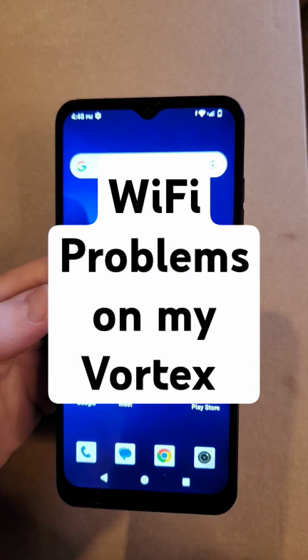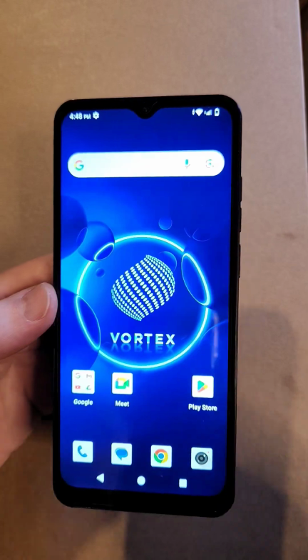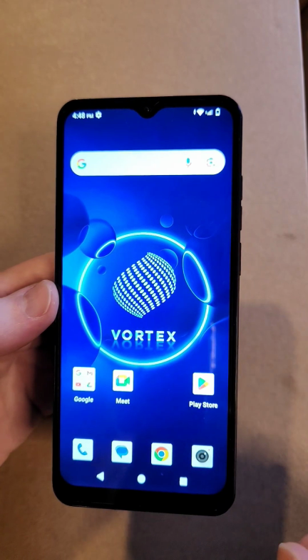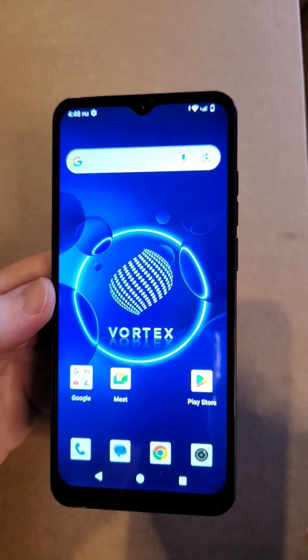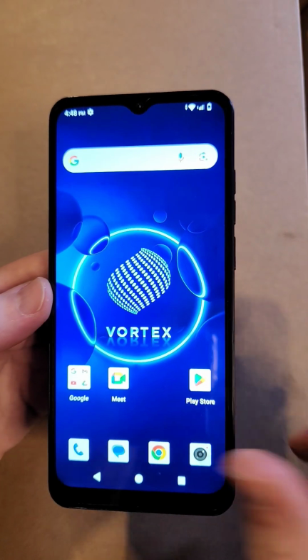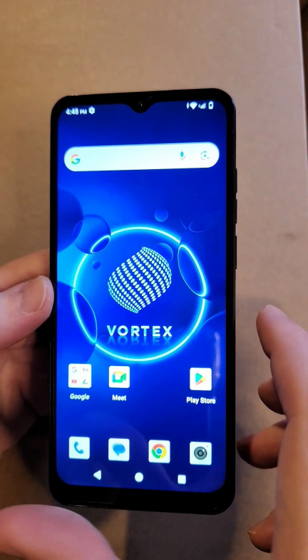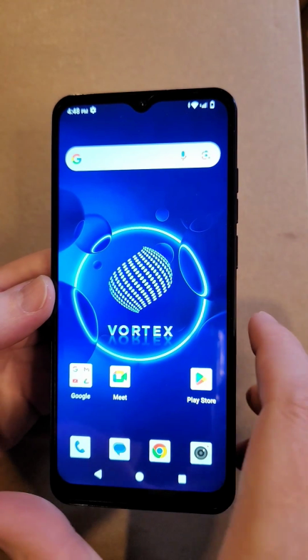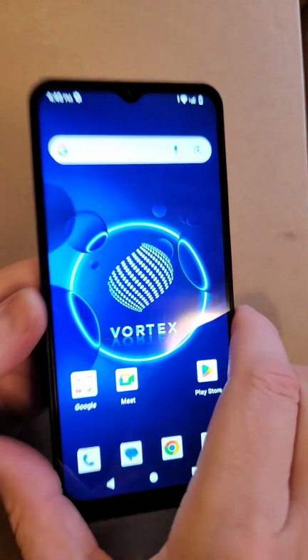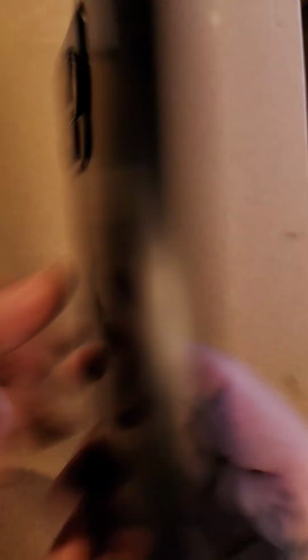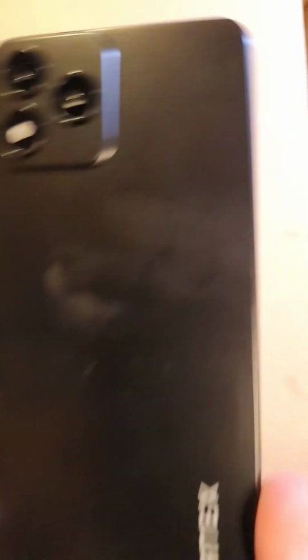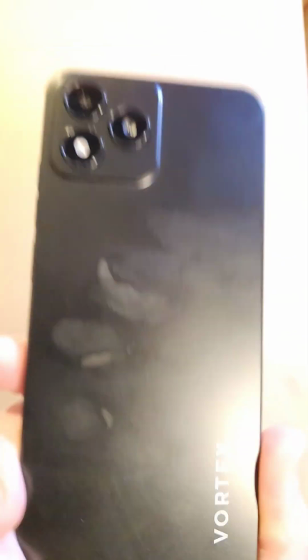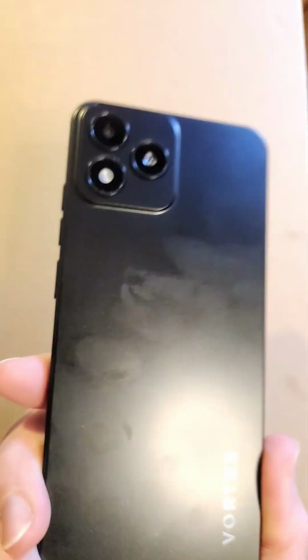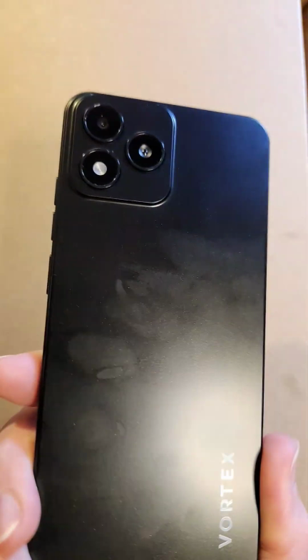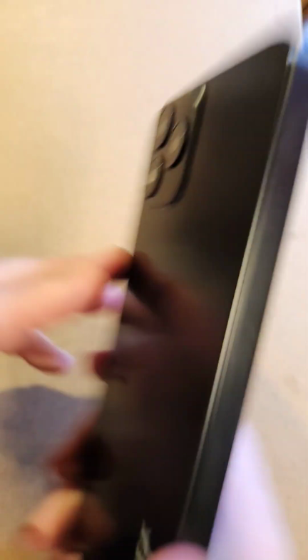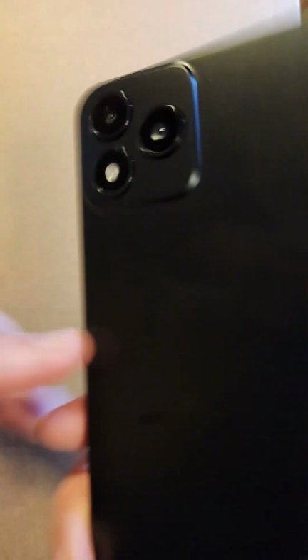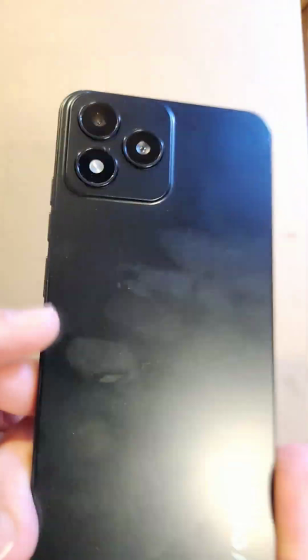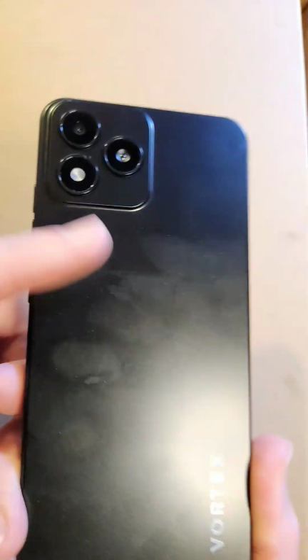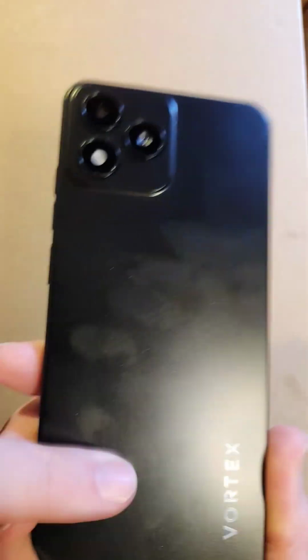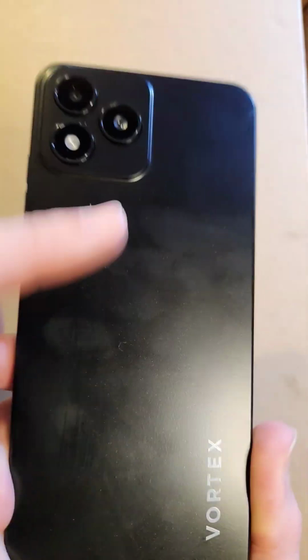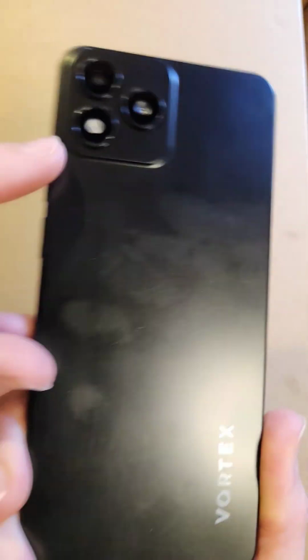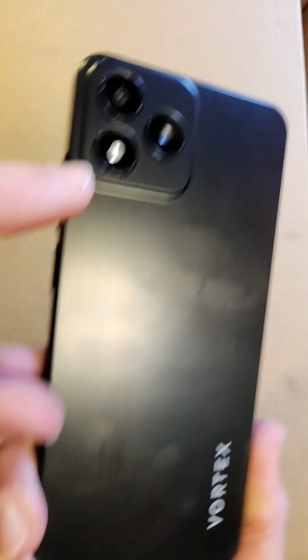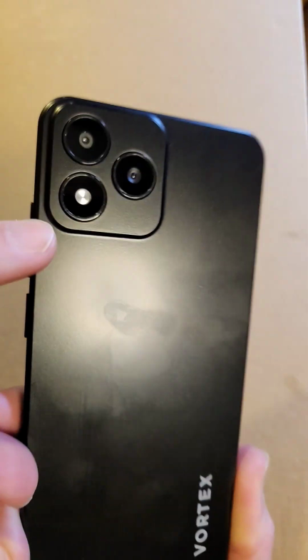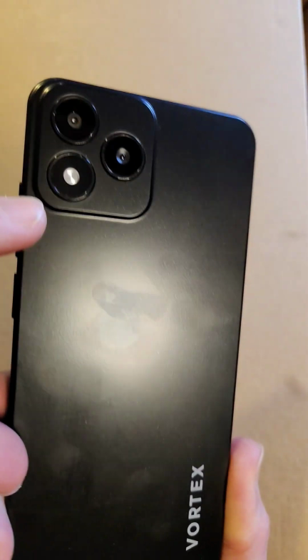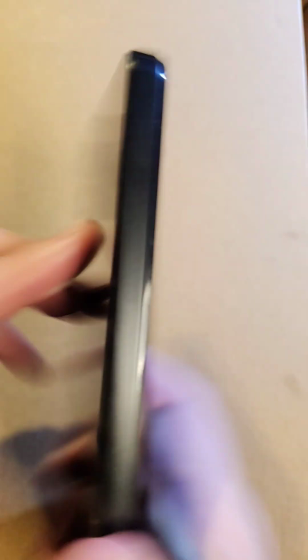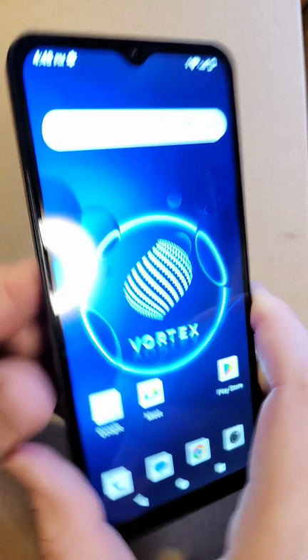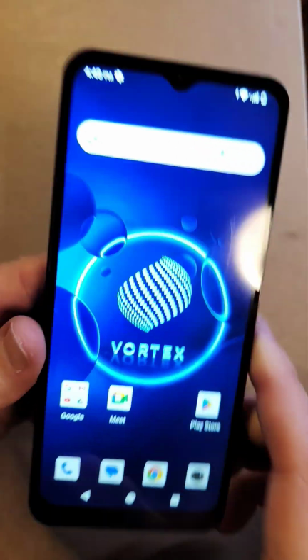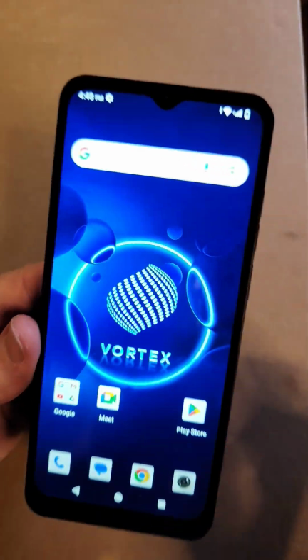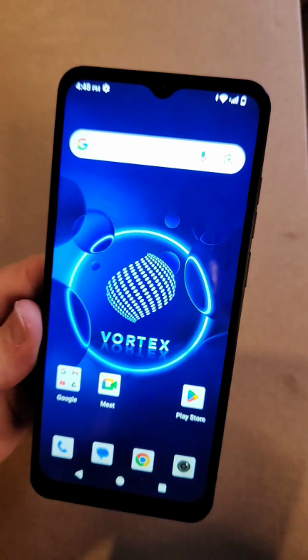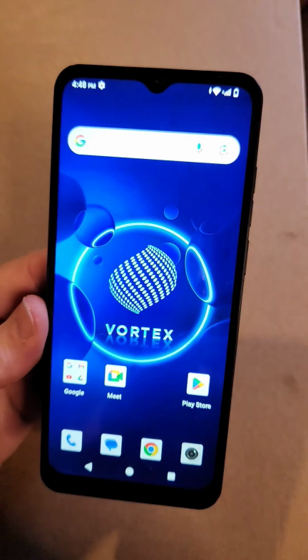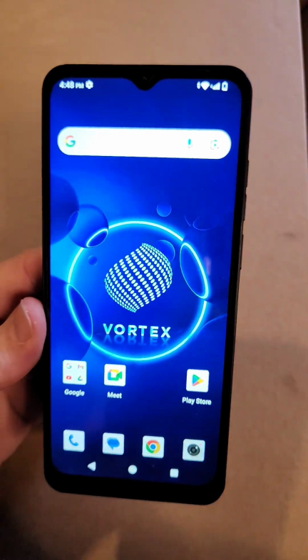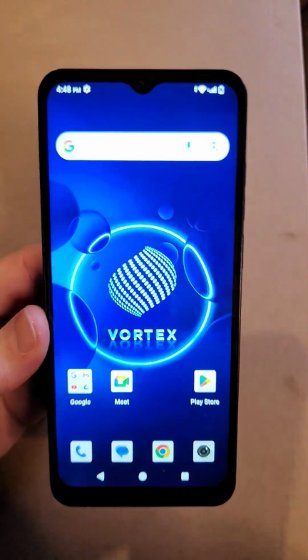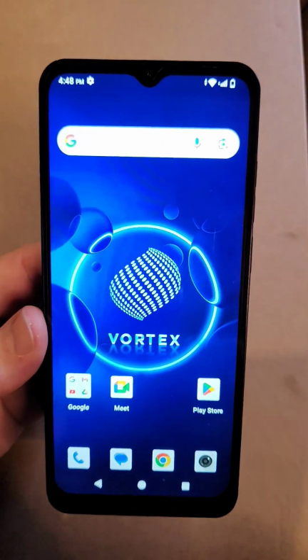You have the Vortex J24 and you're having Wi-Fi problems. Make sure we're talking about the same phone. Here, let's solve it.